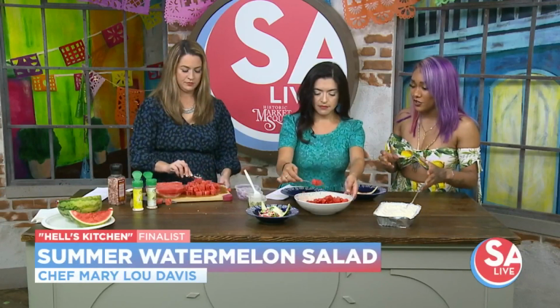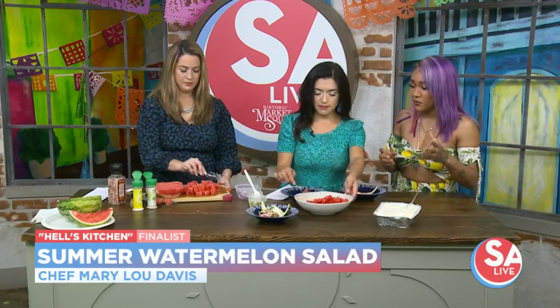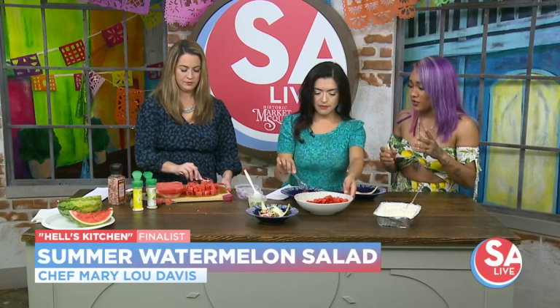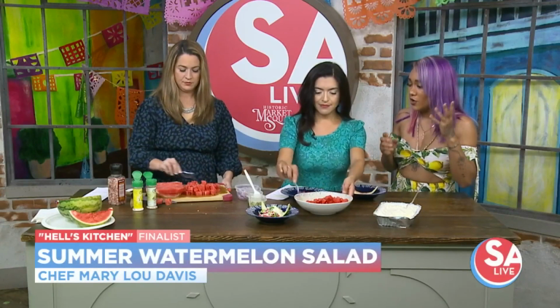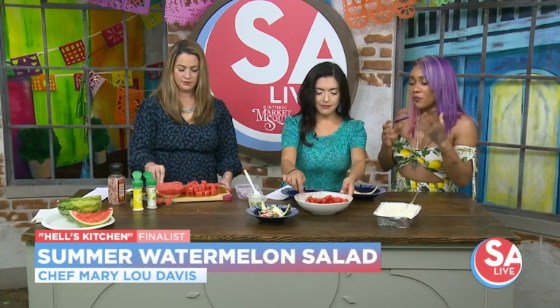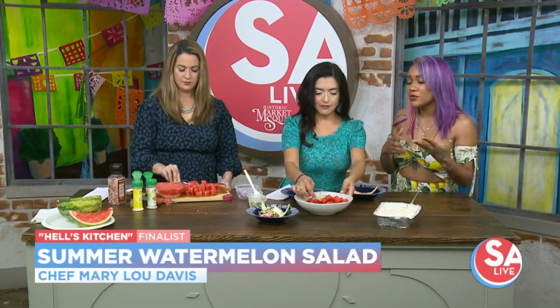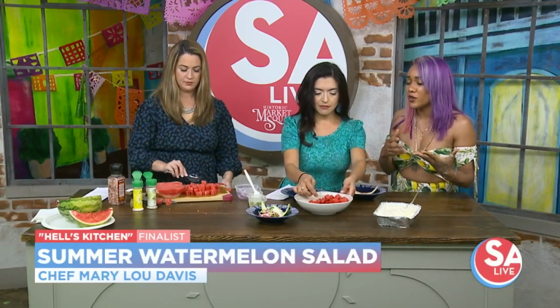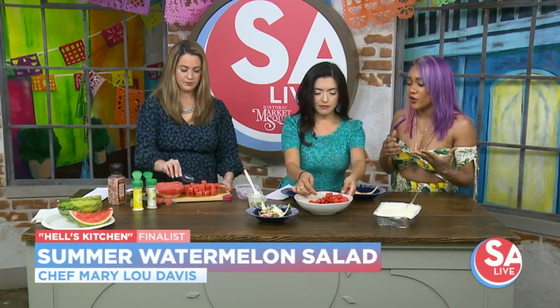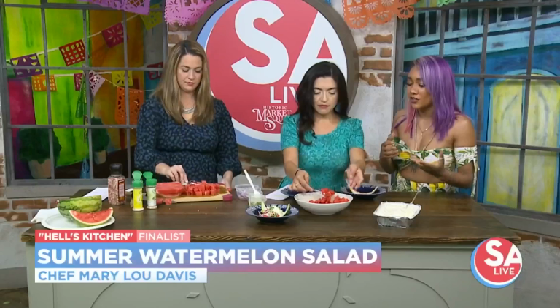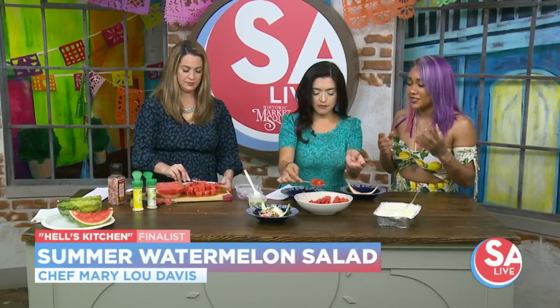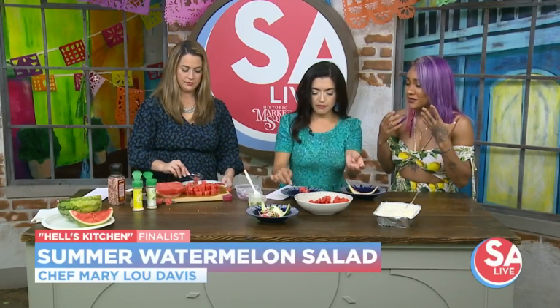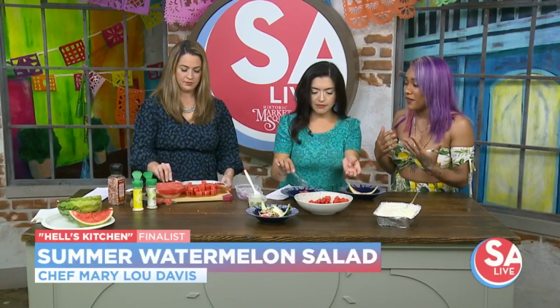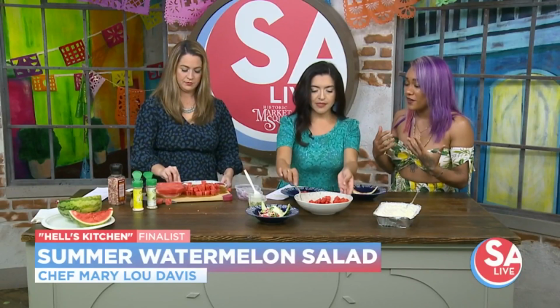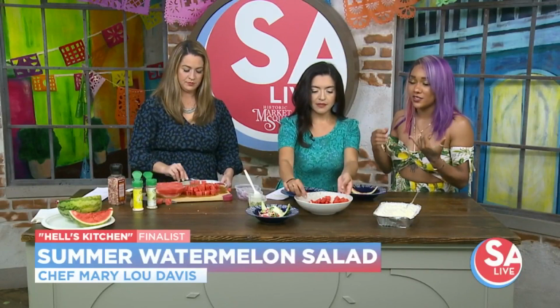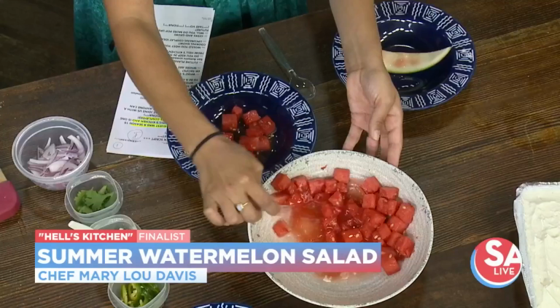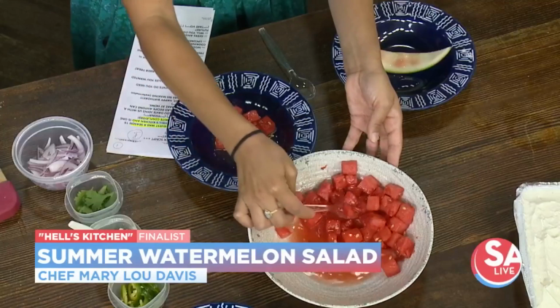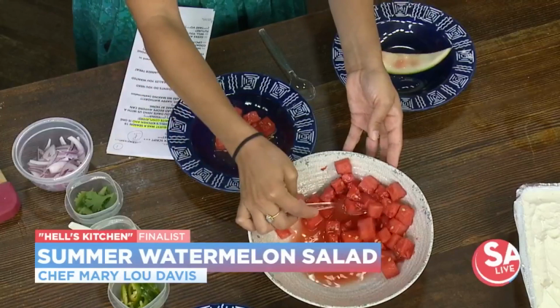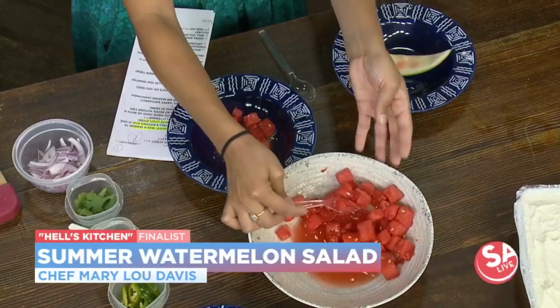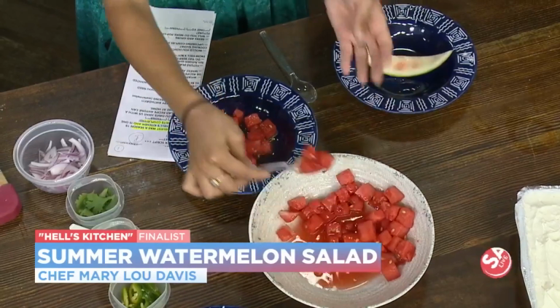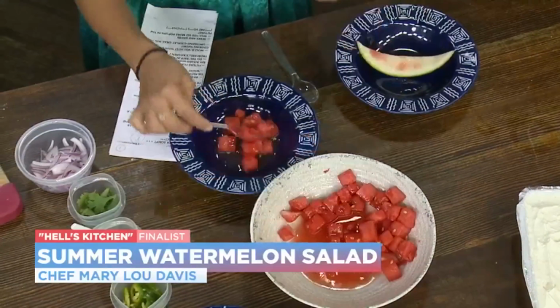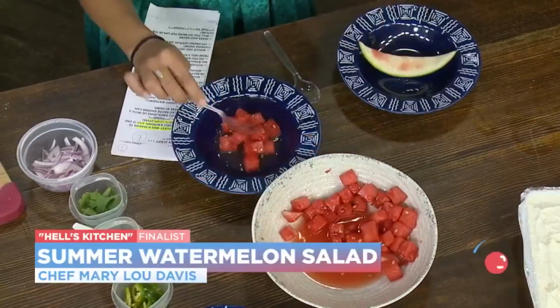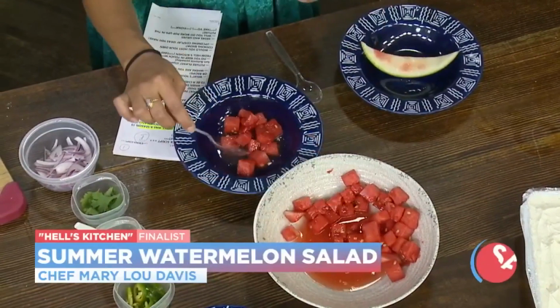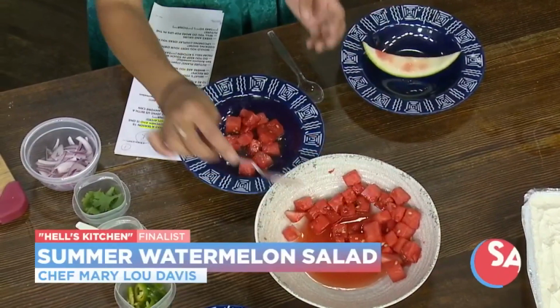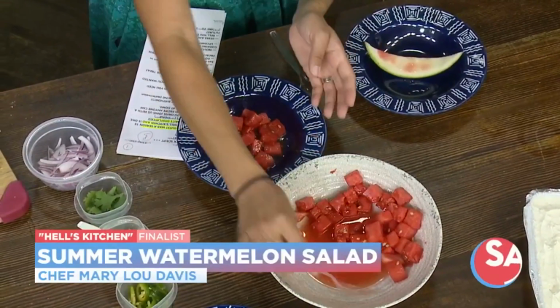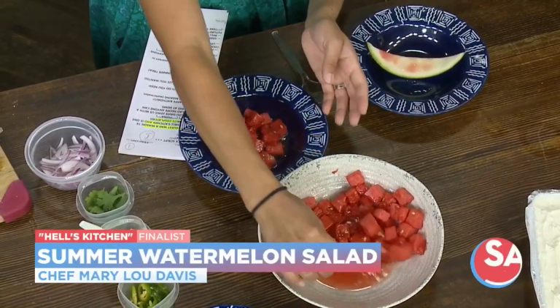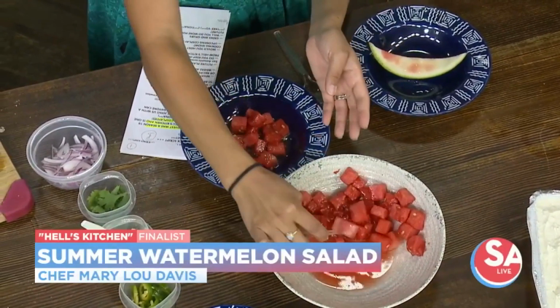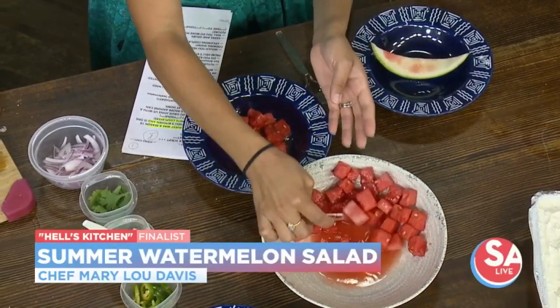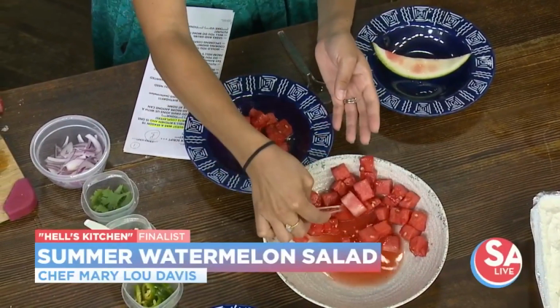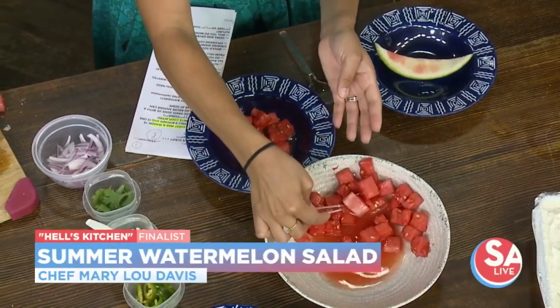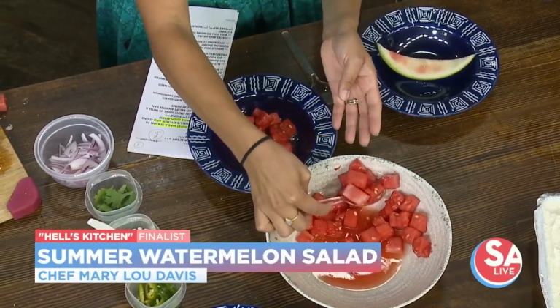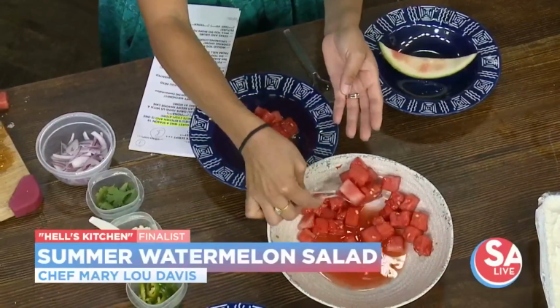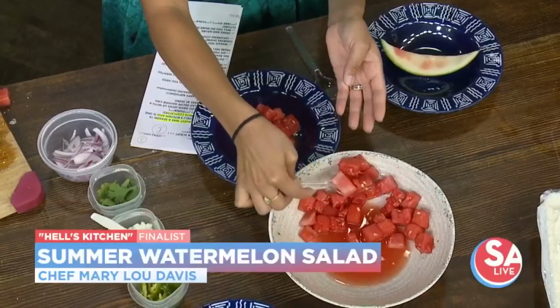For this watermelon salad, you're going to put in pretty much whatever your heart desires. My favorite additions are cilantro, red pepper, goat cheese, and jalapeños.